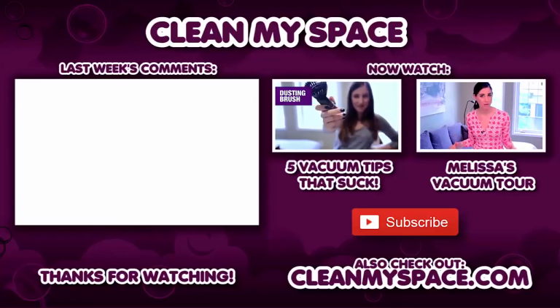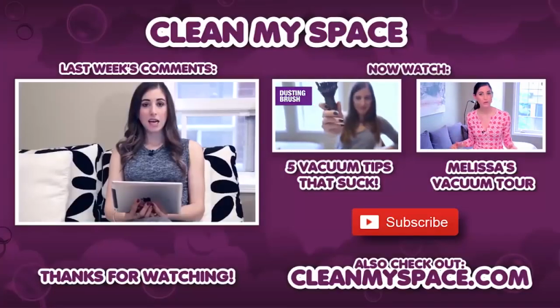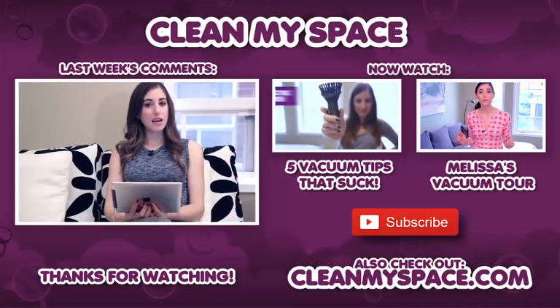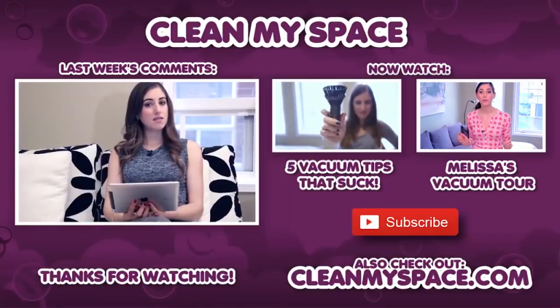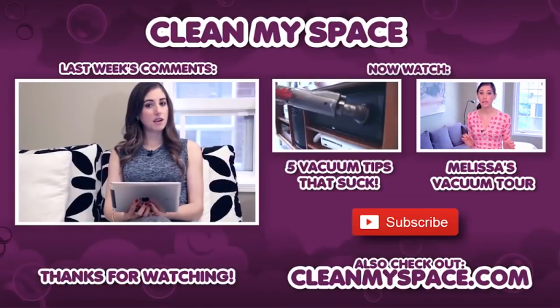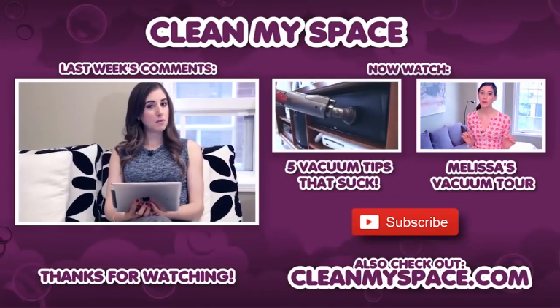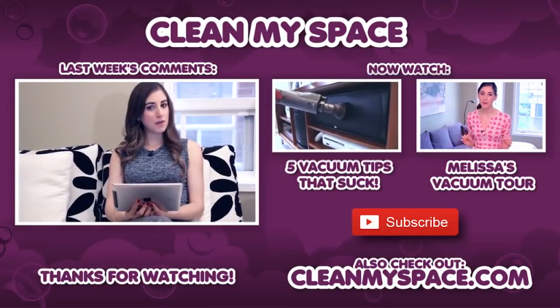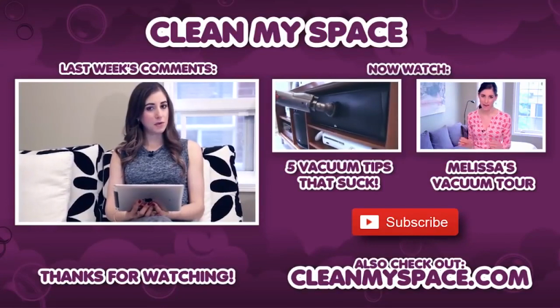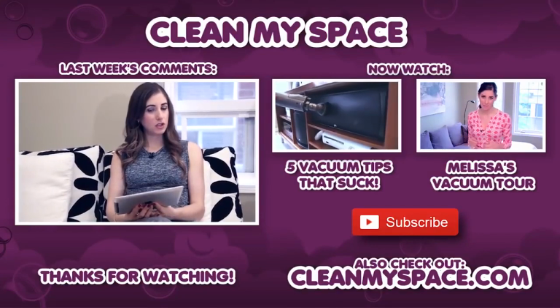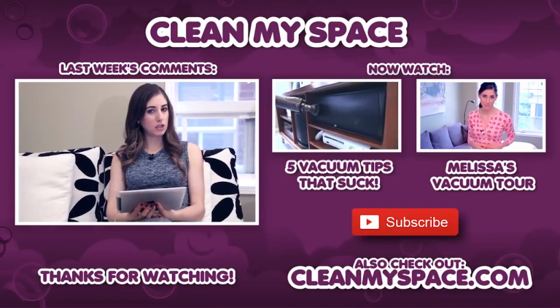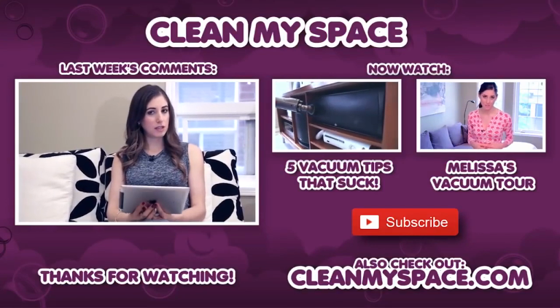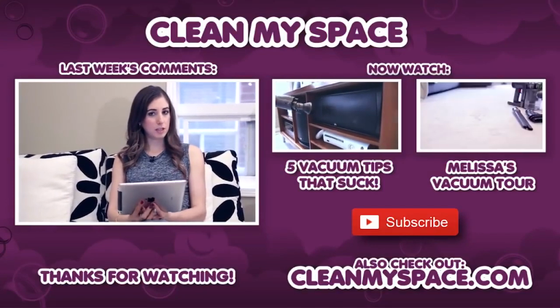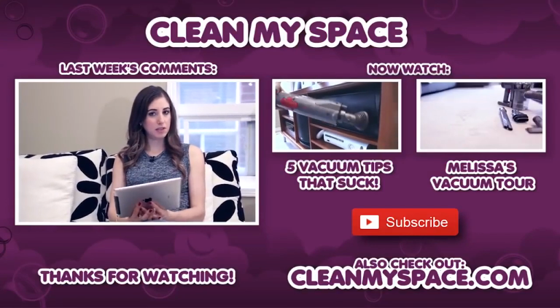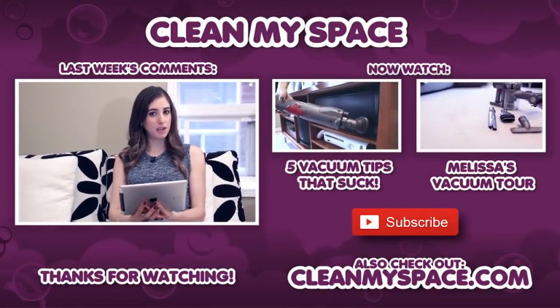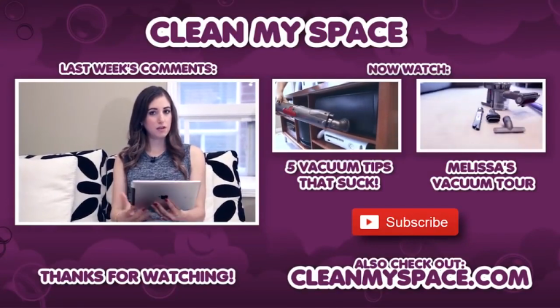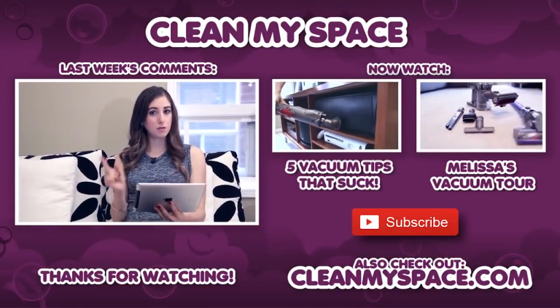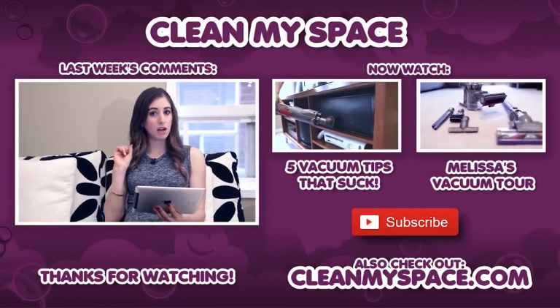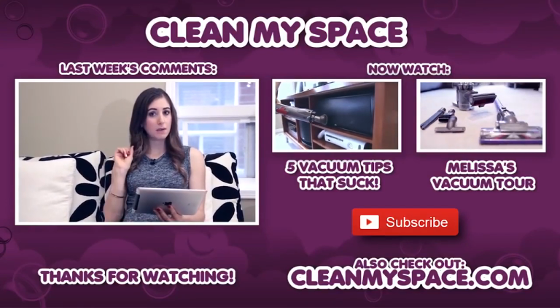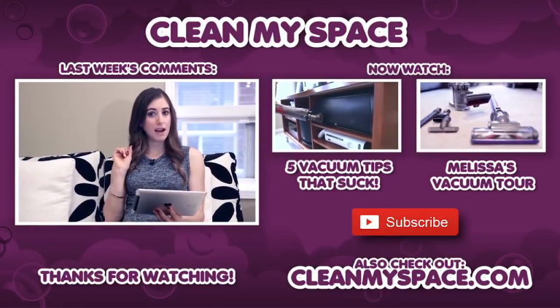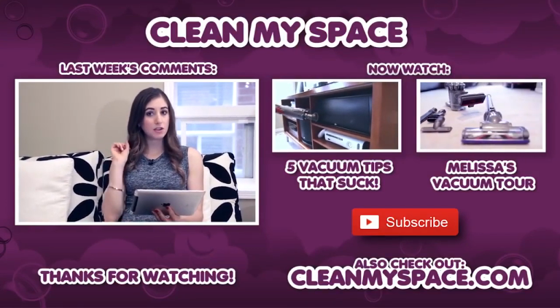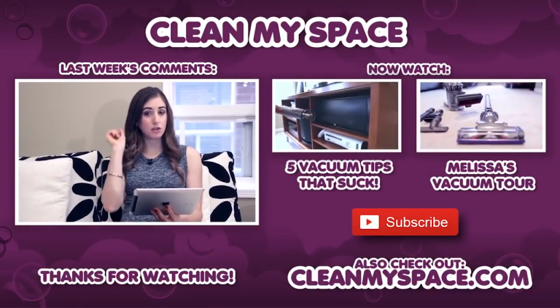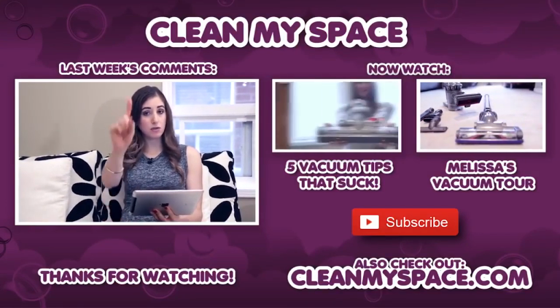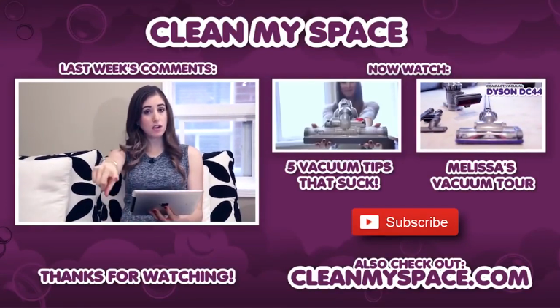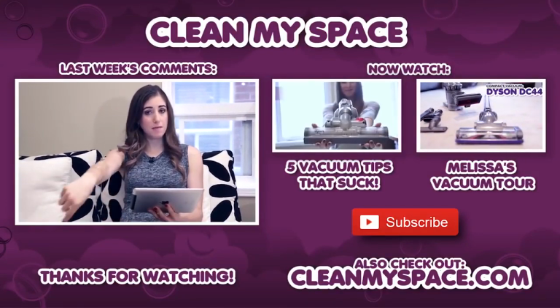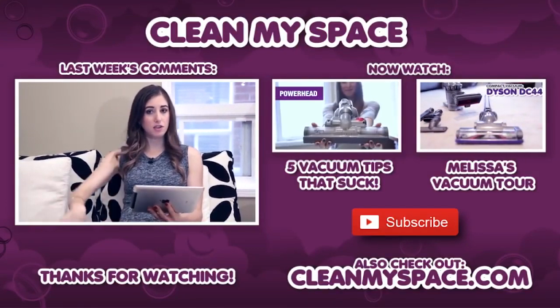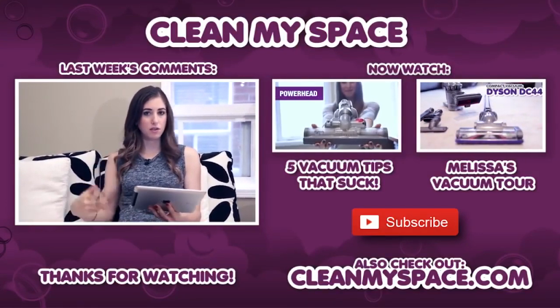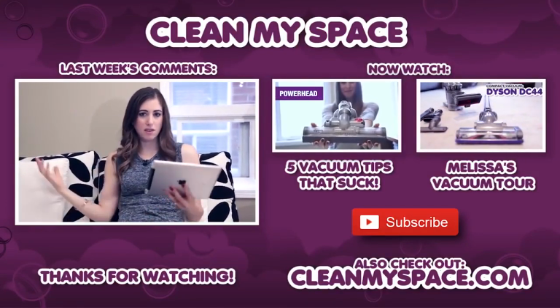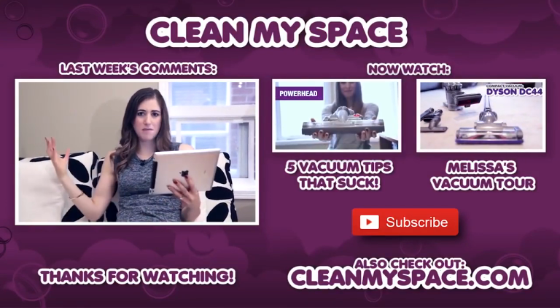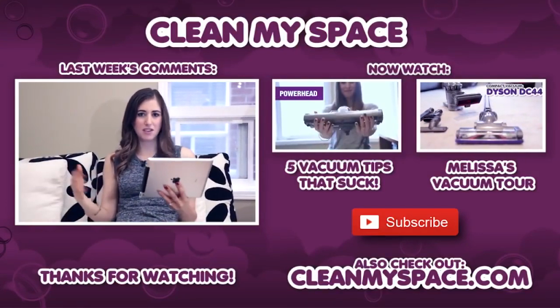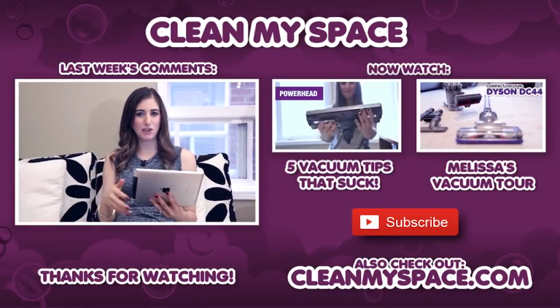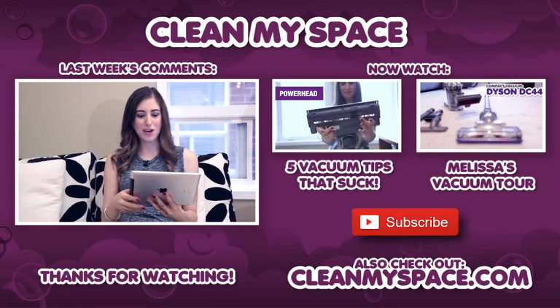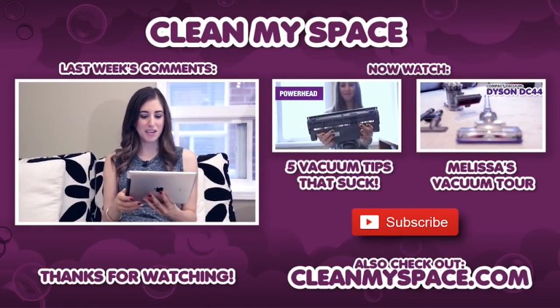And now, a rather new addition to Clean My Space videos where I react to your comments, or comment on your comments.